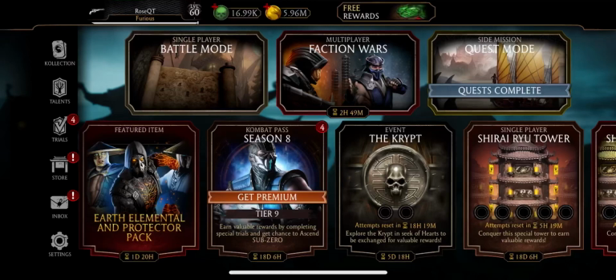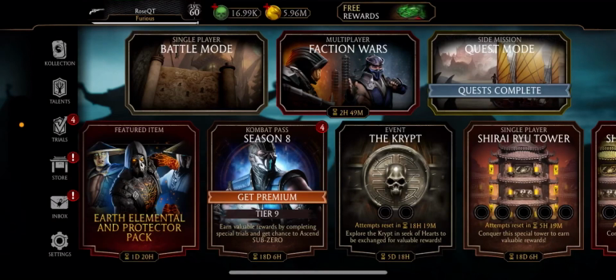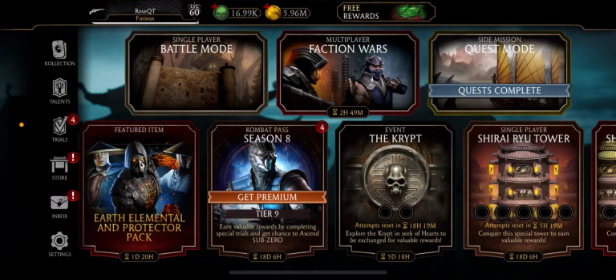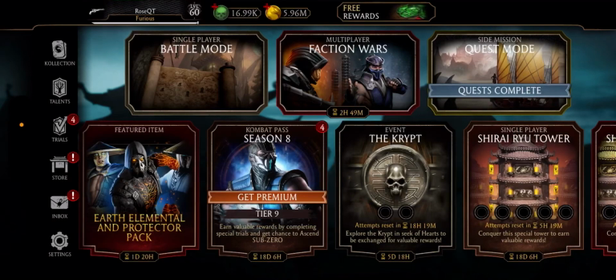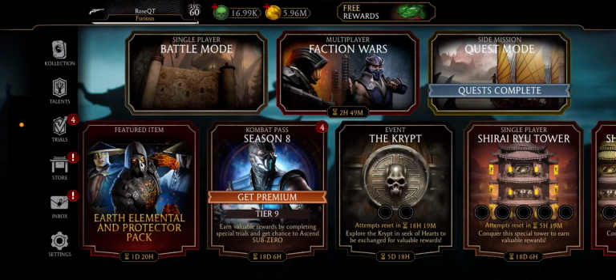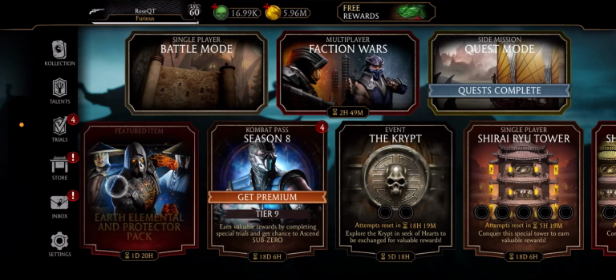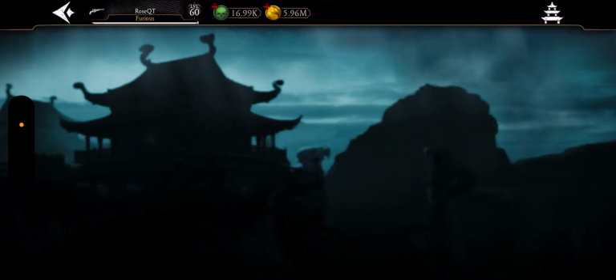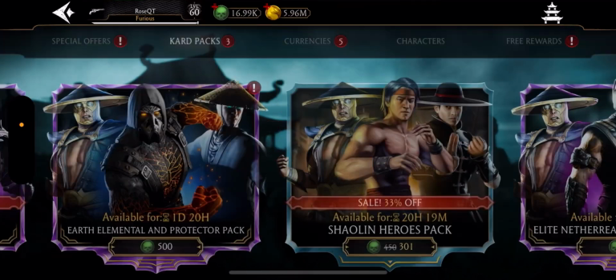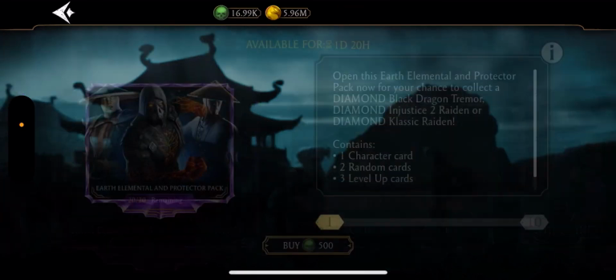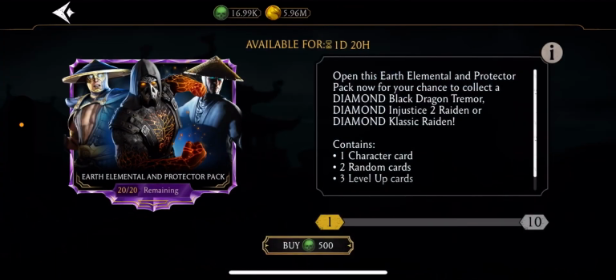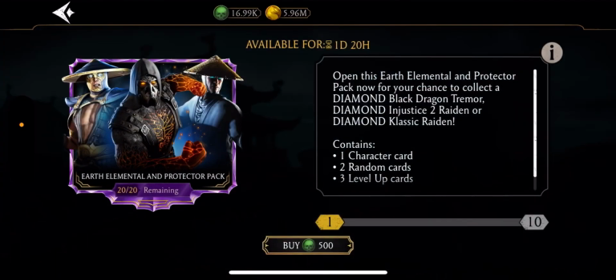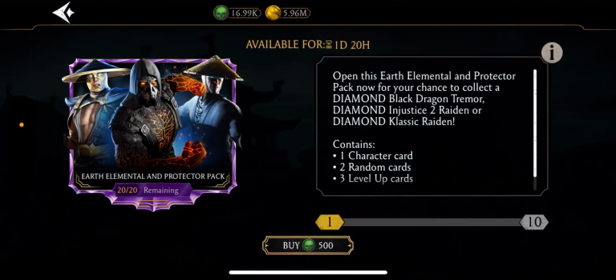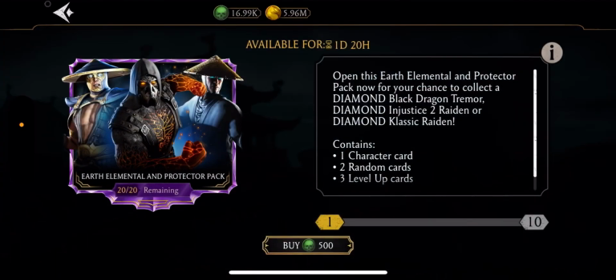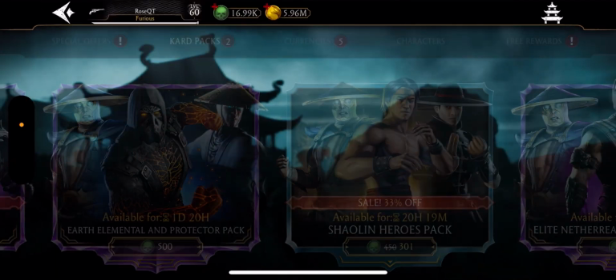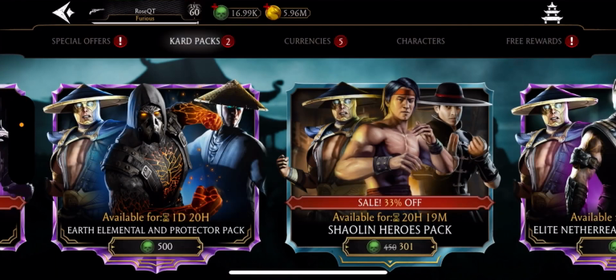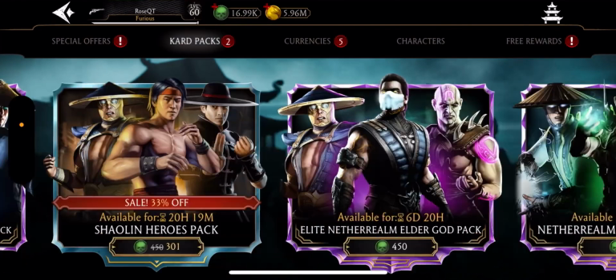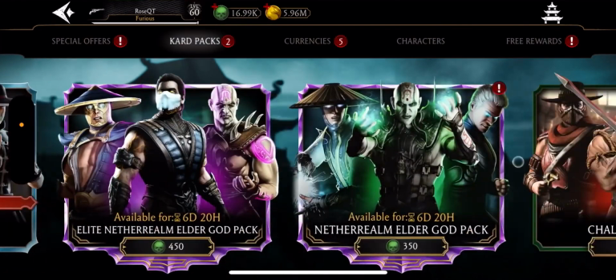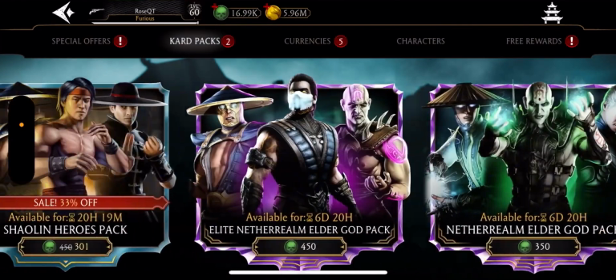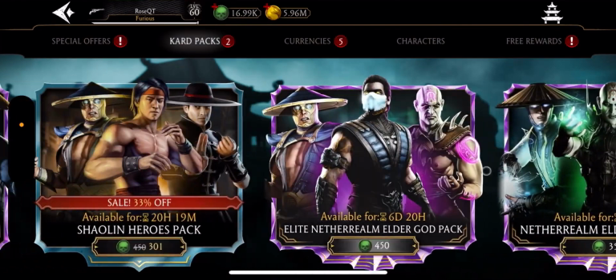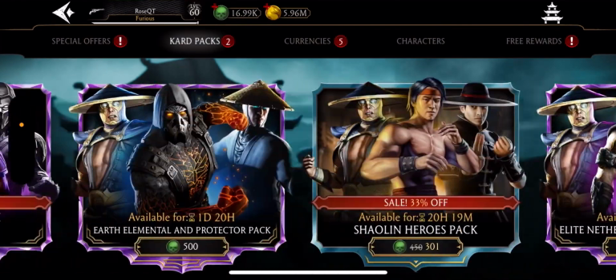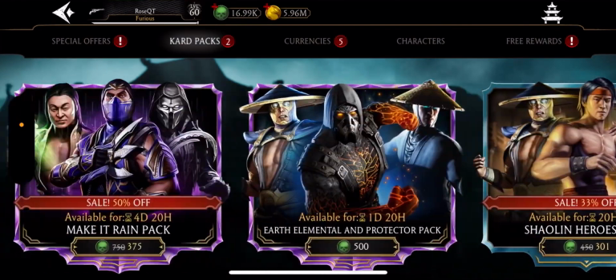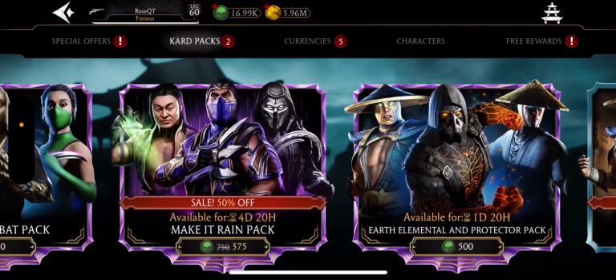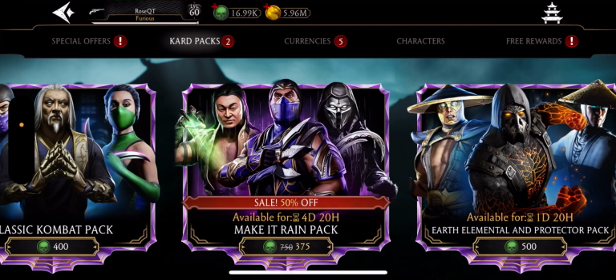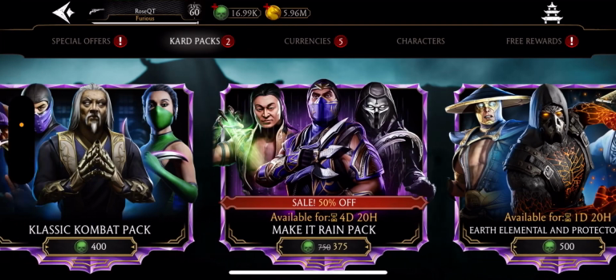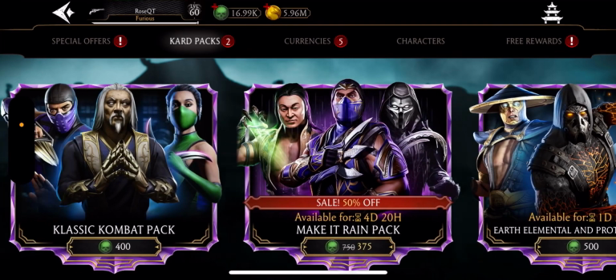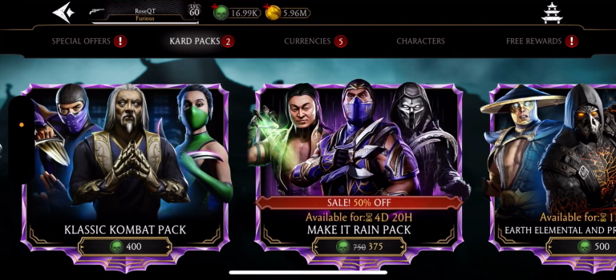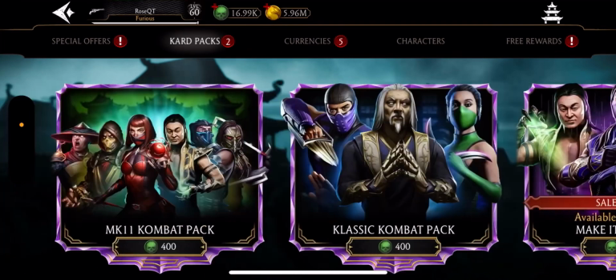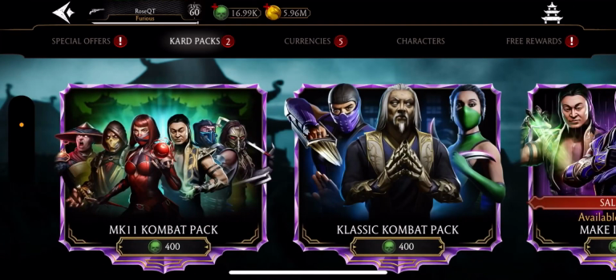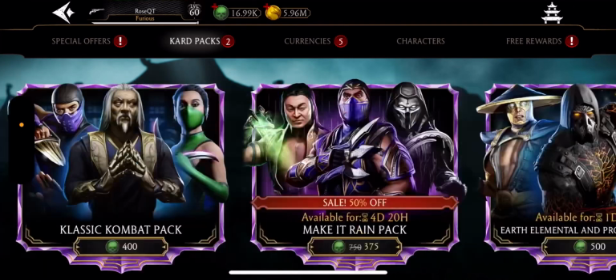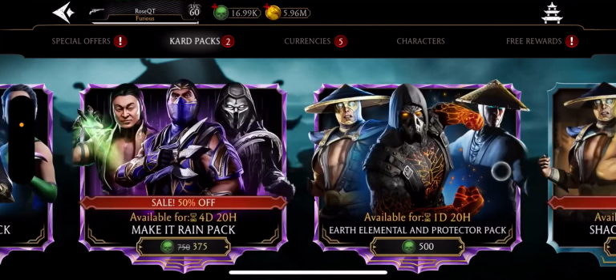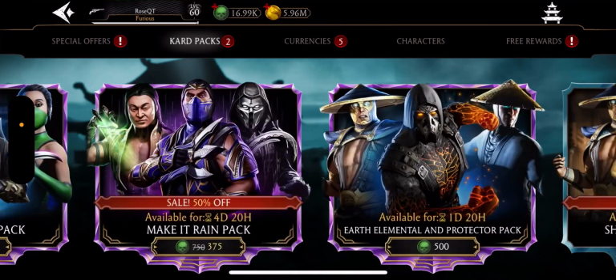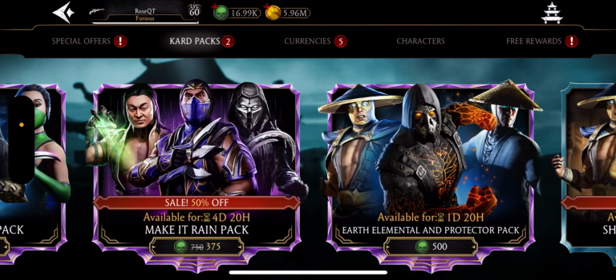Hello everyone, we just got the thing. Happy Thanksgiving by the way, guys, but we just got a bunch of packs — a bunch of Black Friday deals.